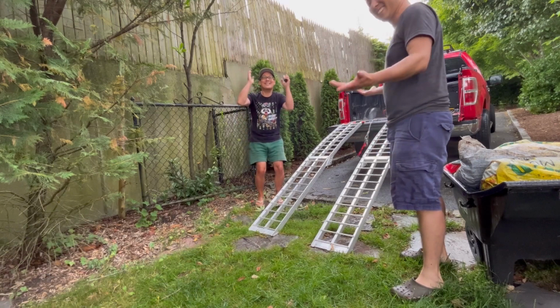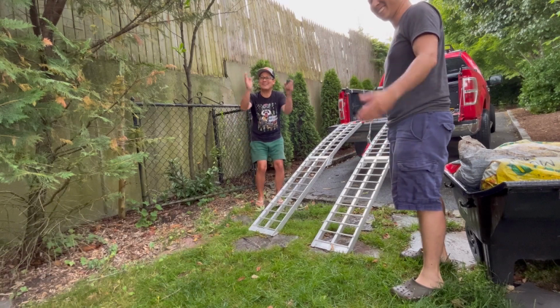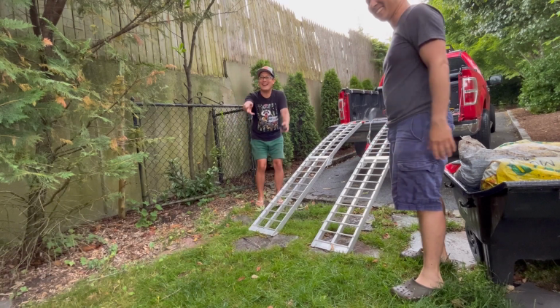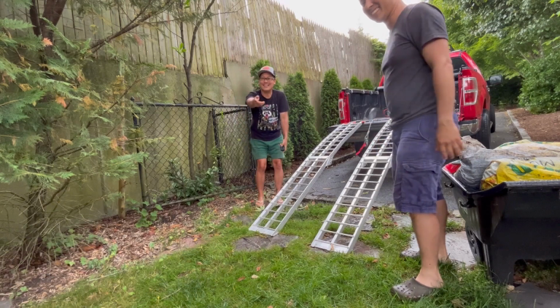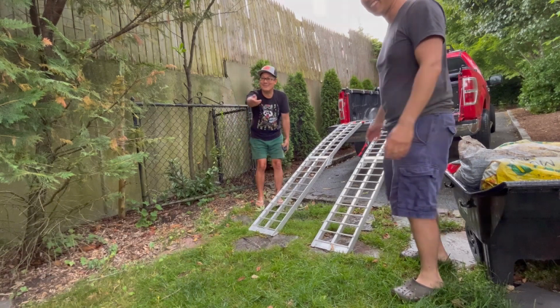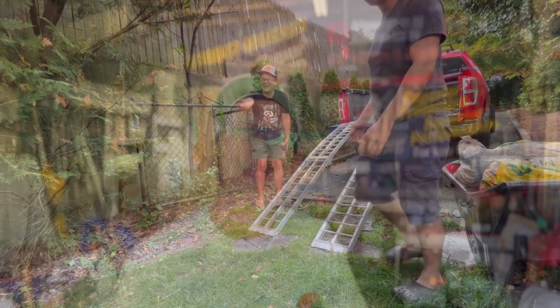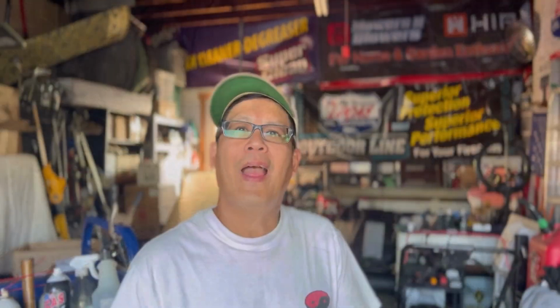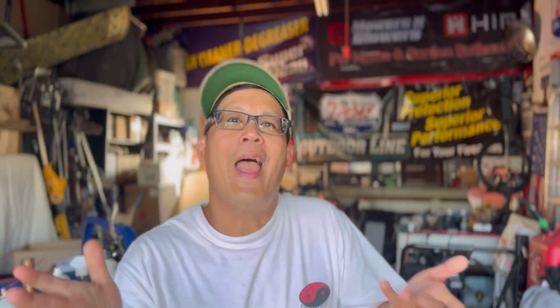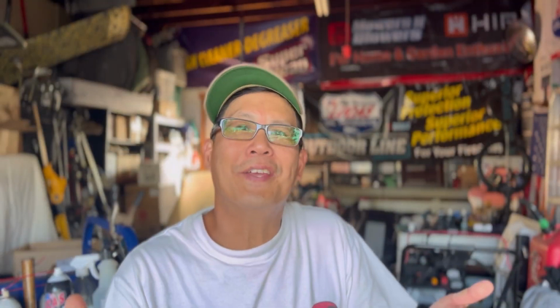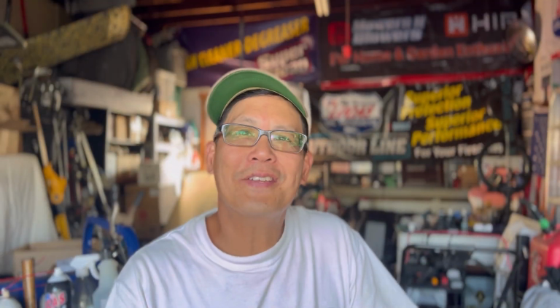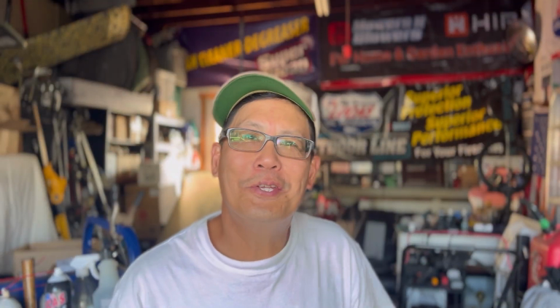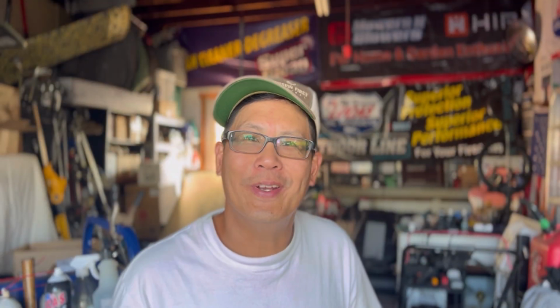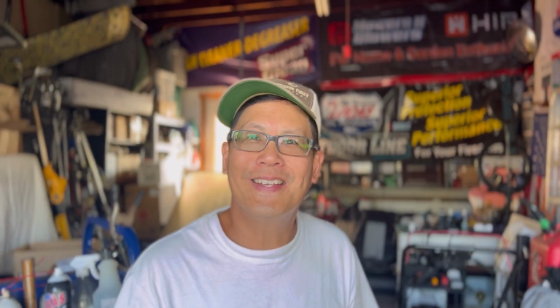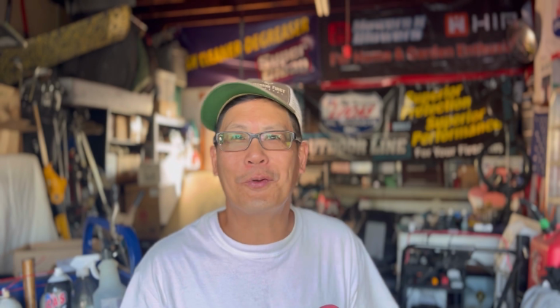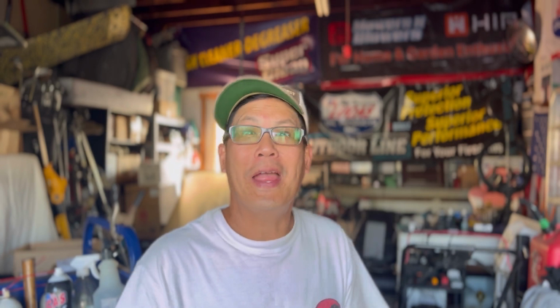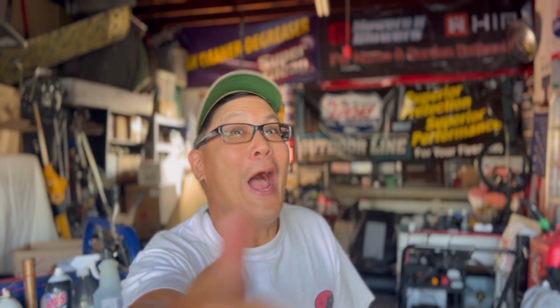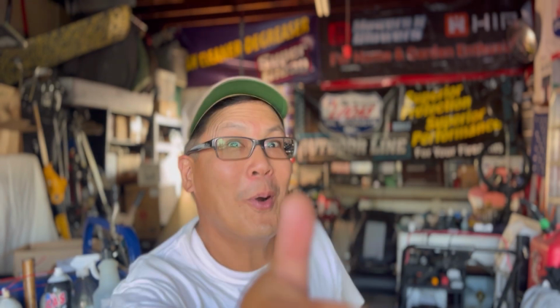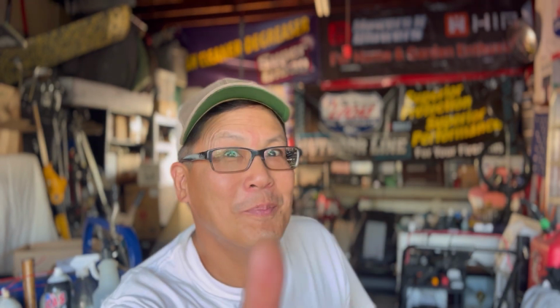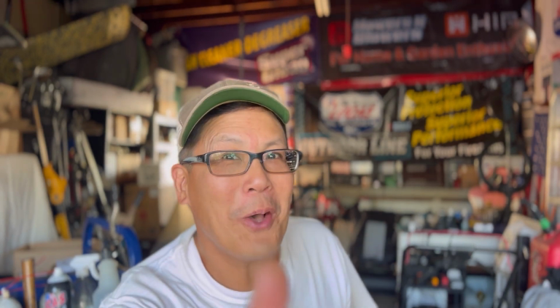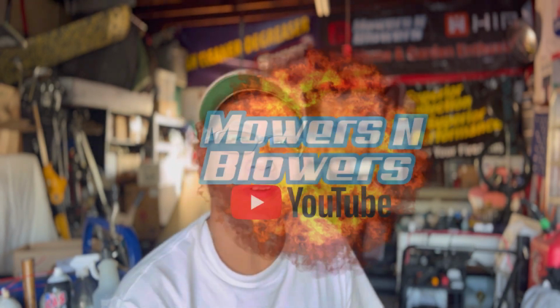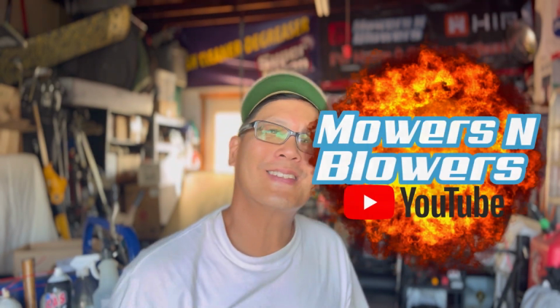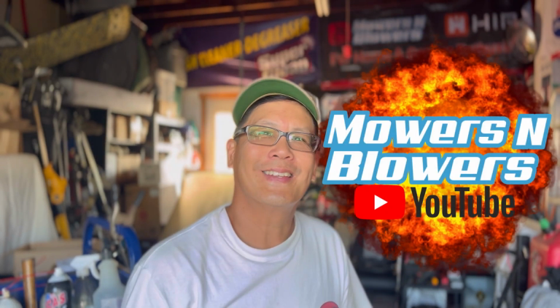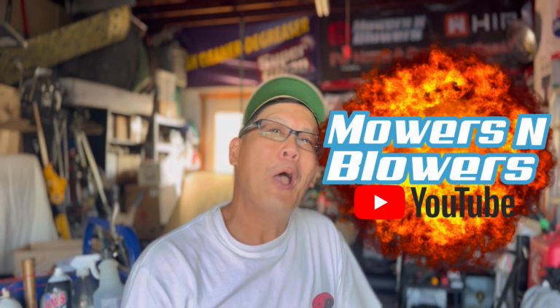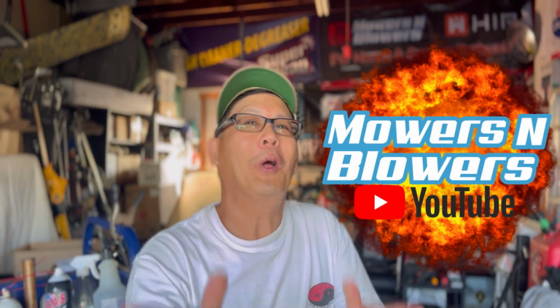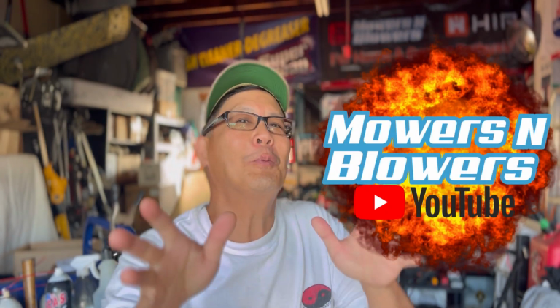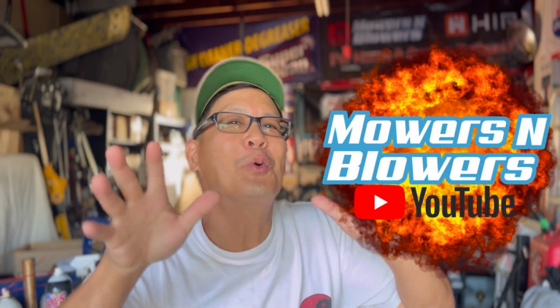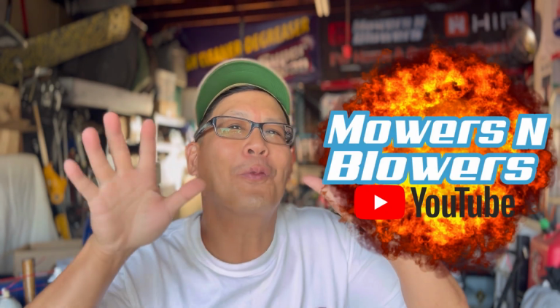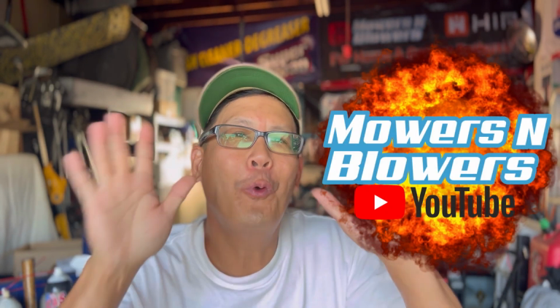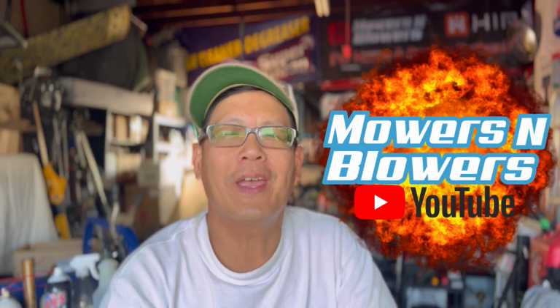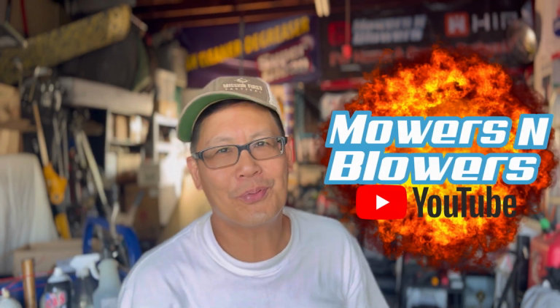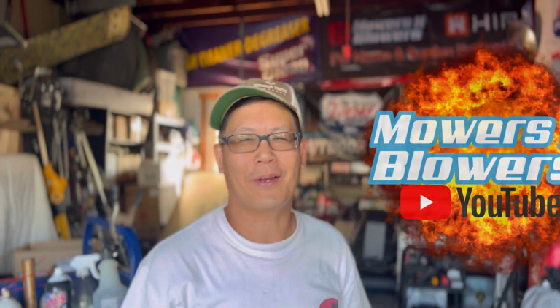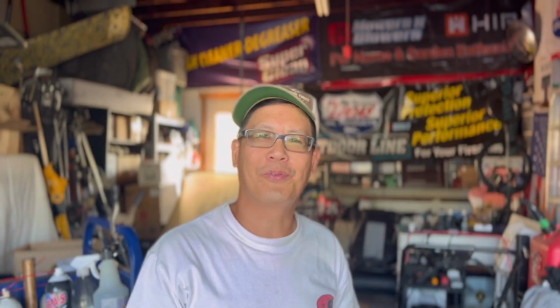That's great! I got that on video! Hey, you guys, how you doing? It's Henry at Motors and Blowers! Welcome to another weekend product review.